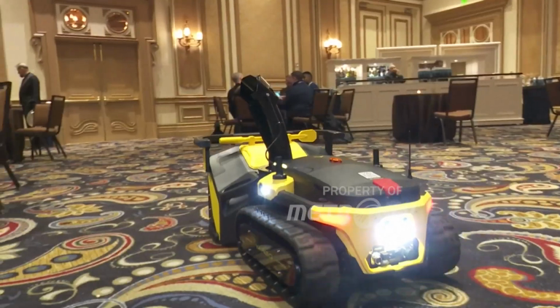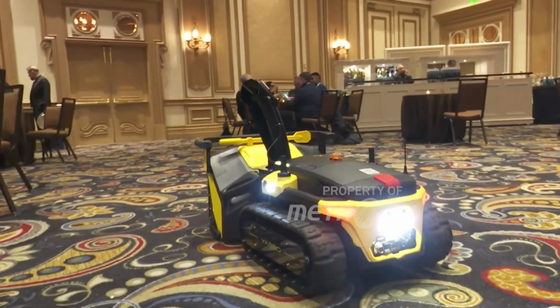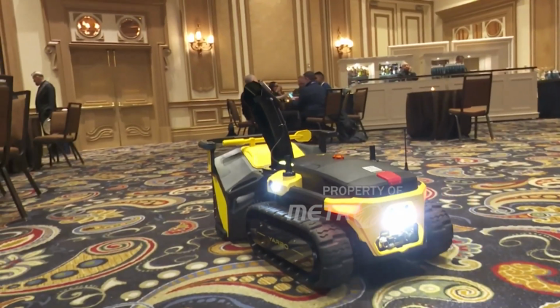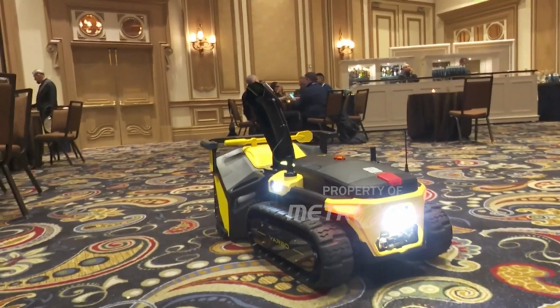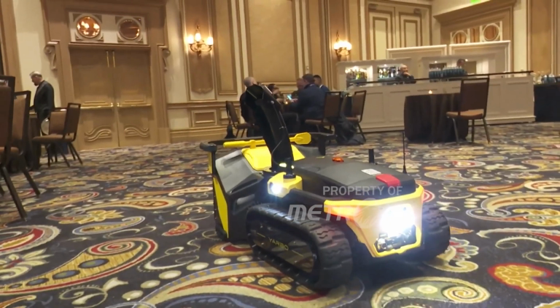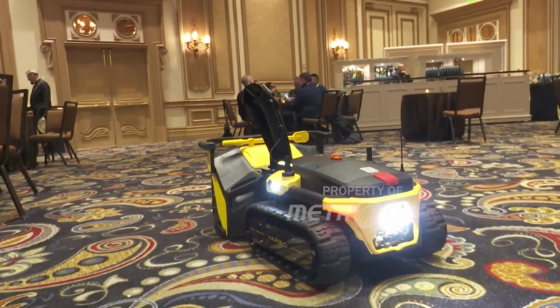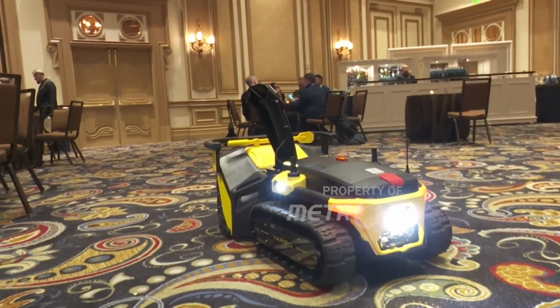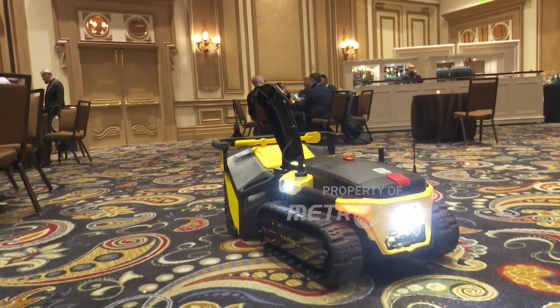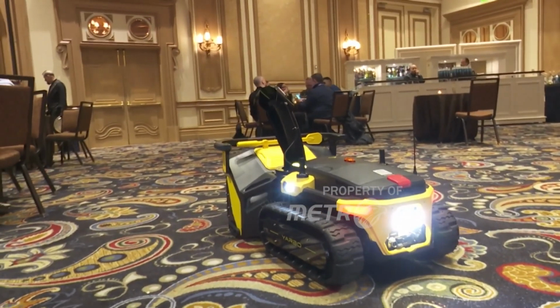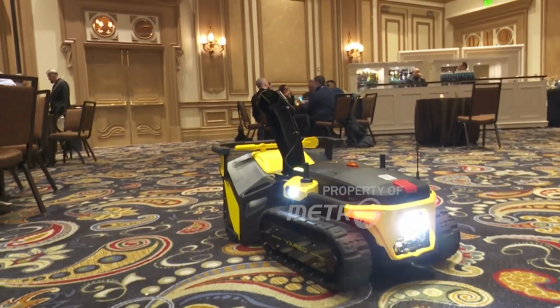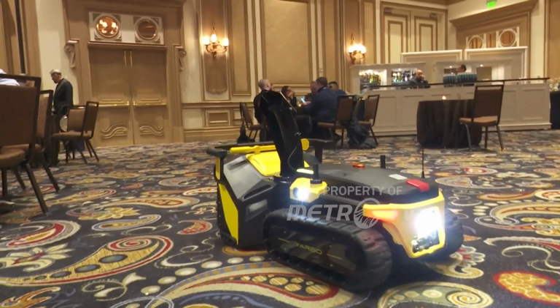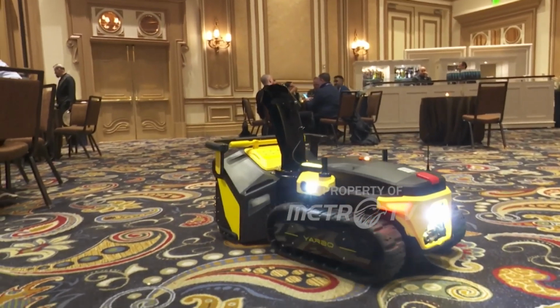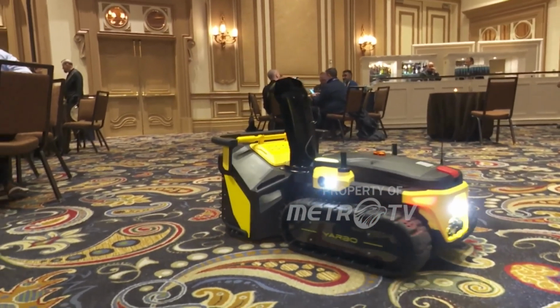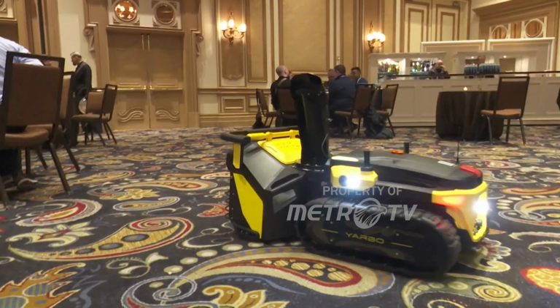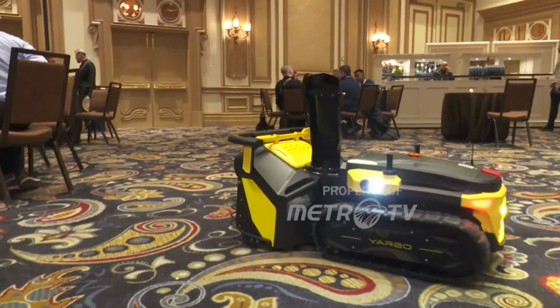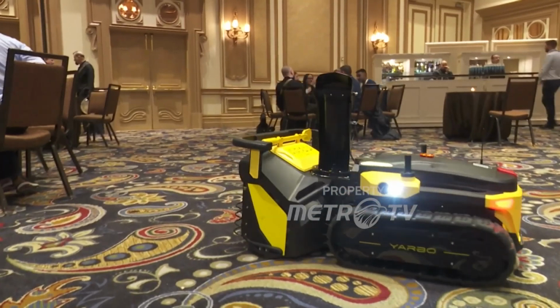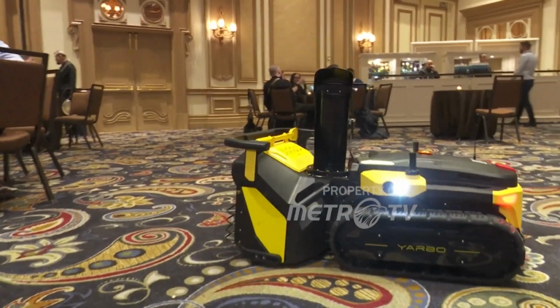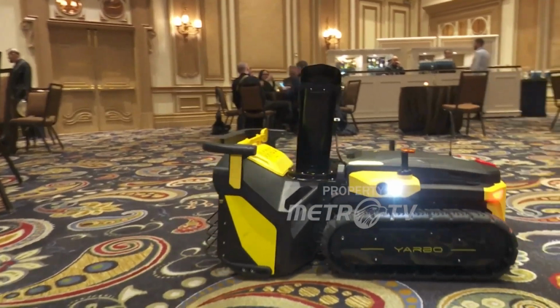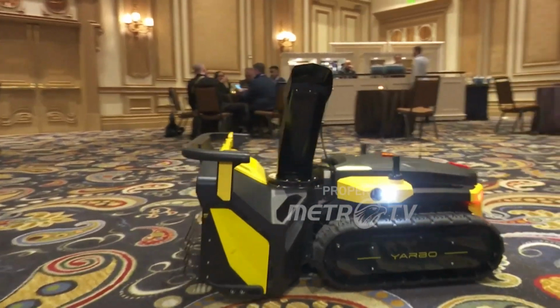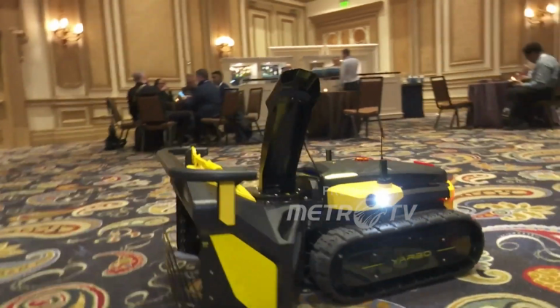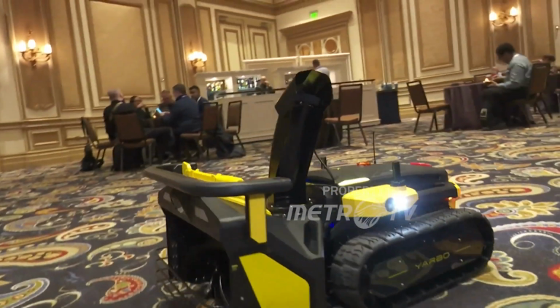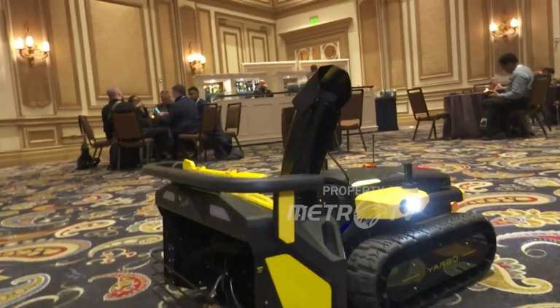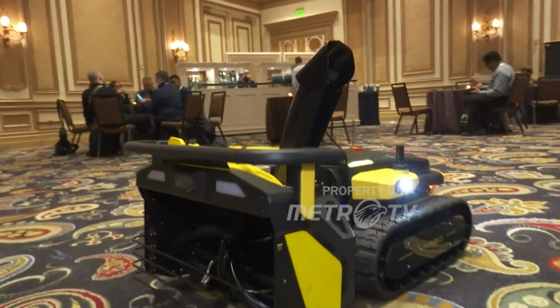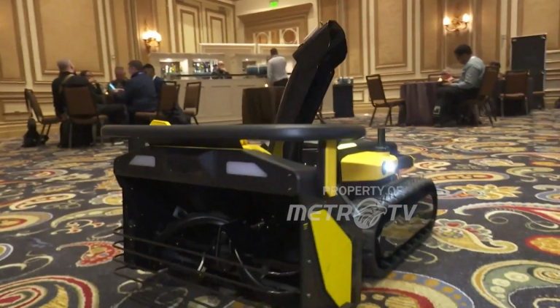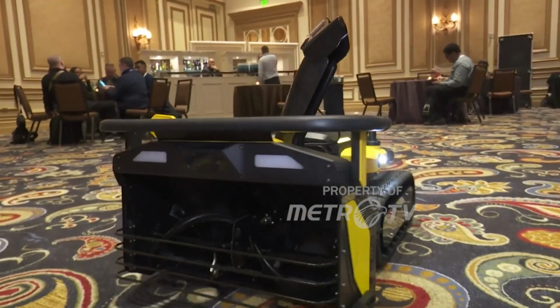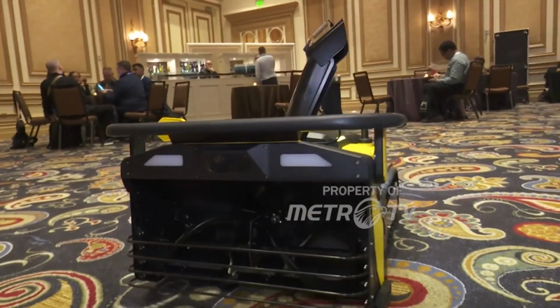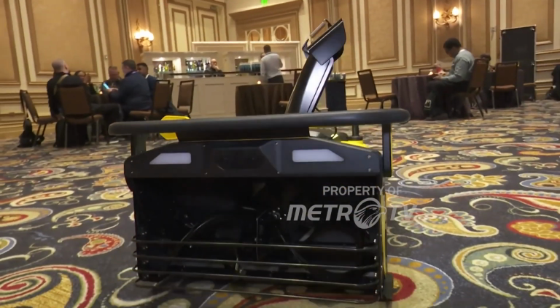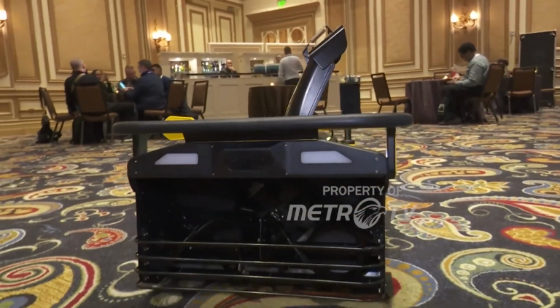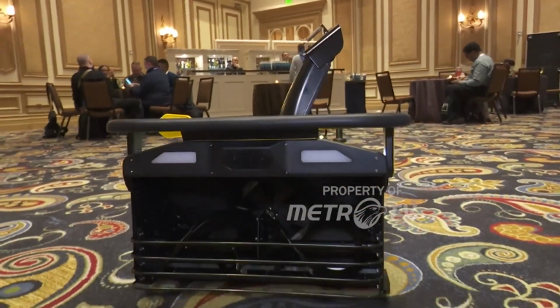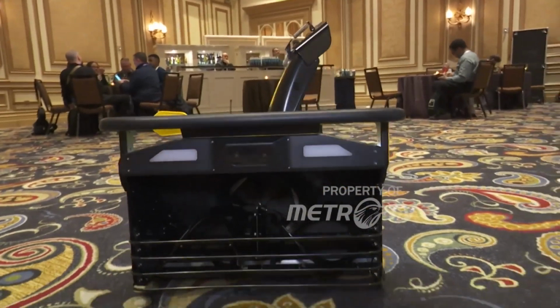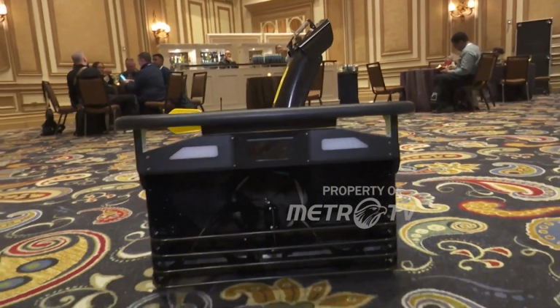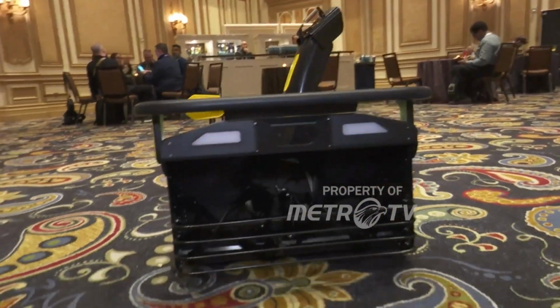Chinese company Yarbo shows off its autonomous snow blower that can help clear a driveway without the owner lifting a finger.